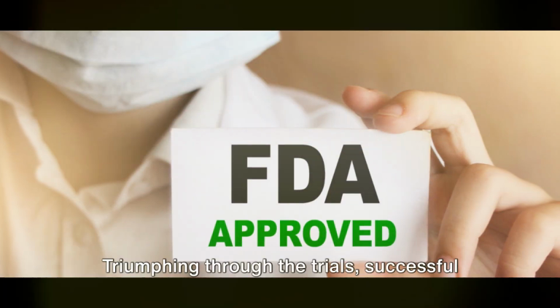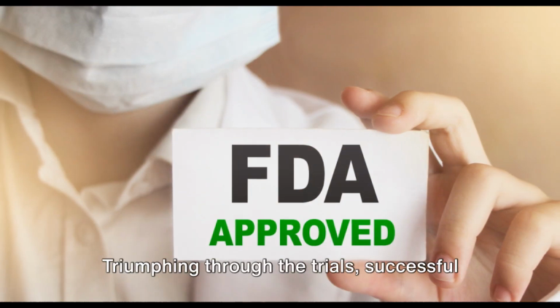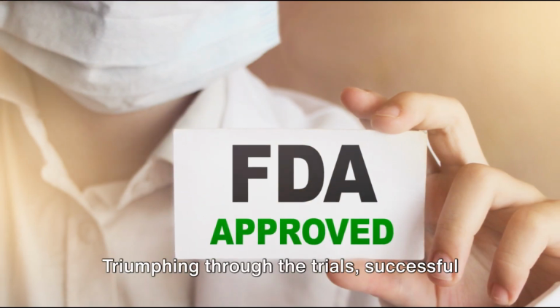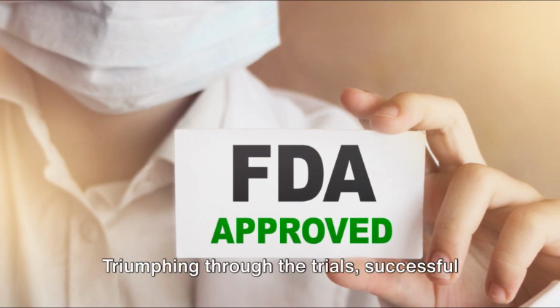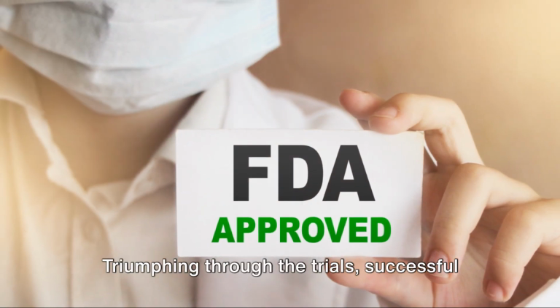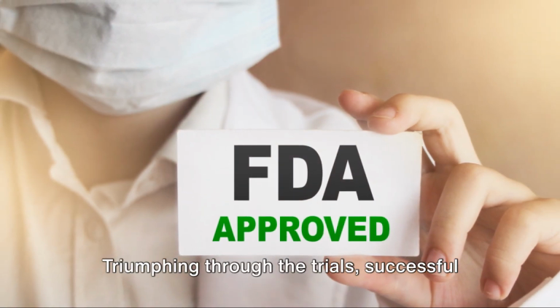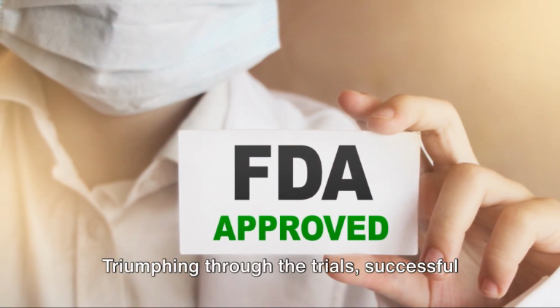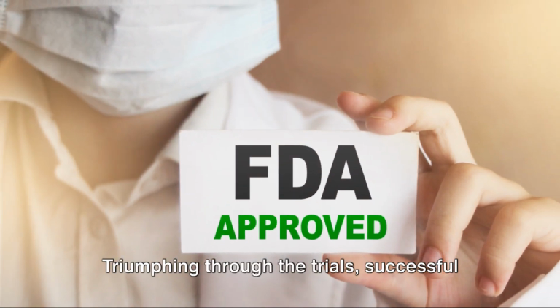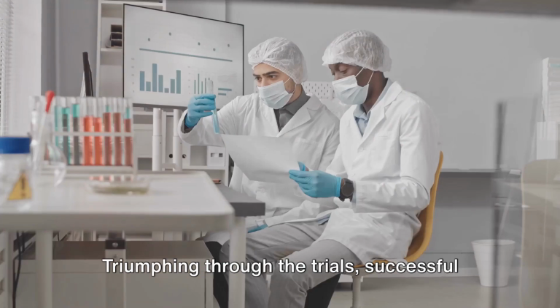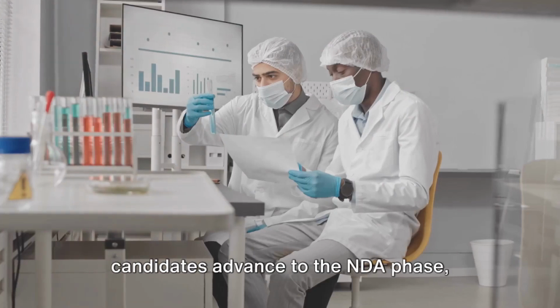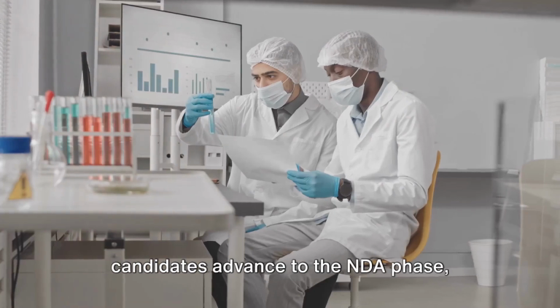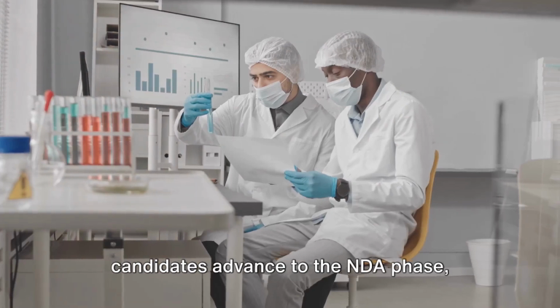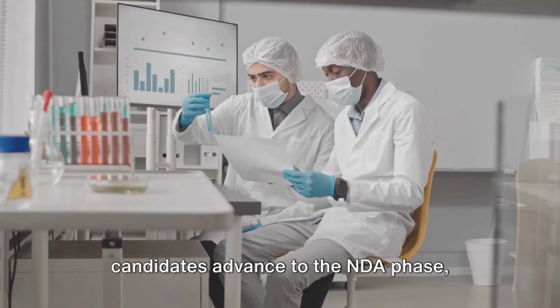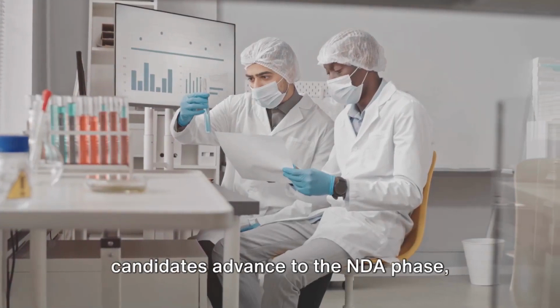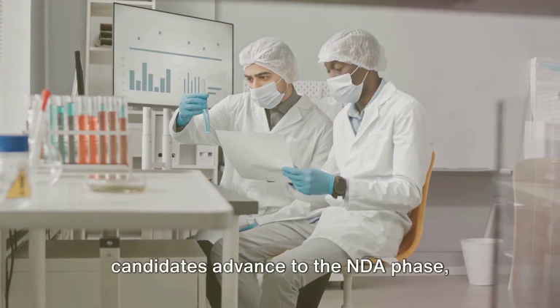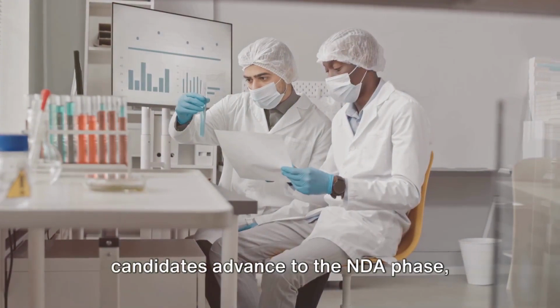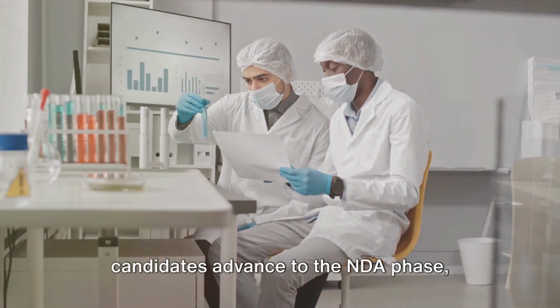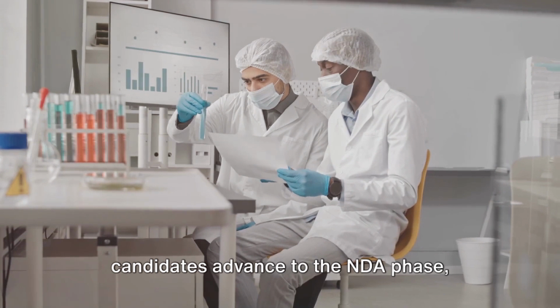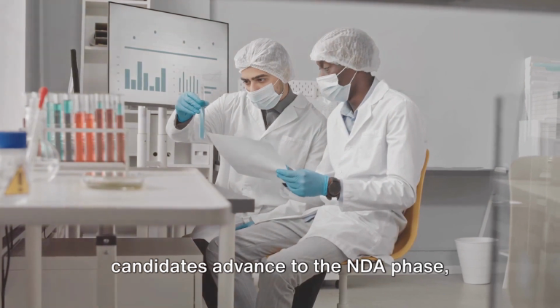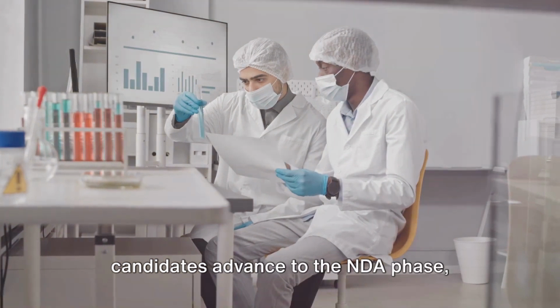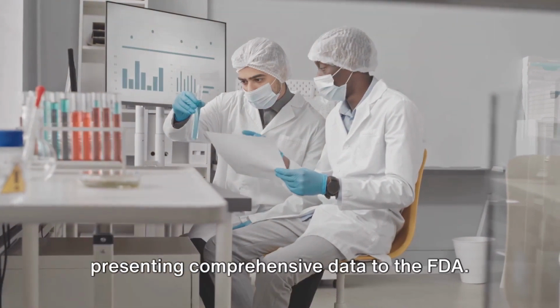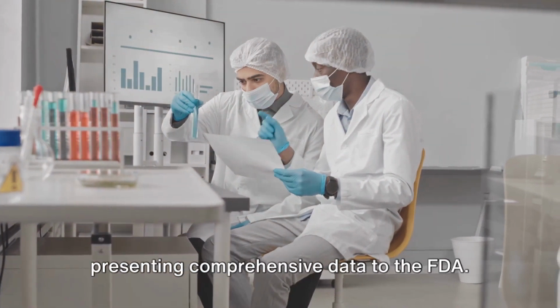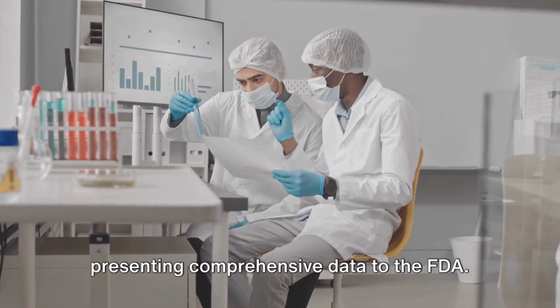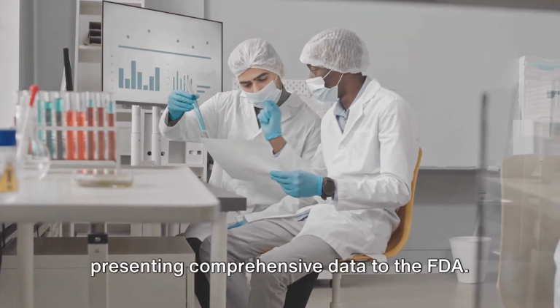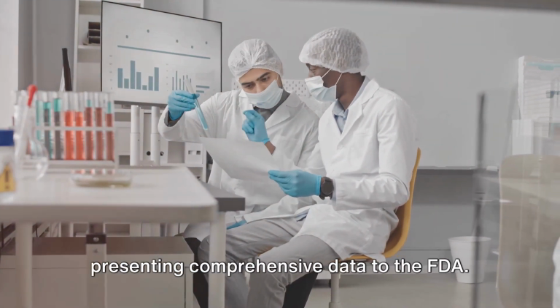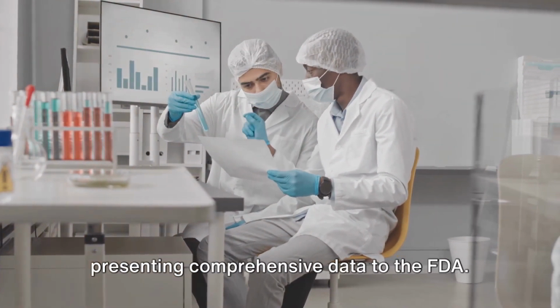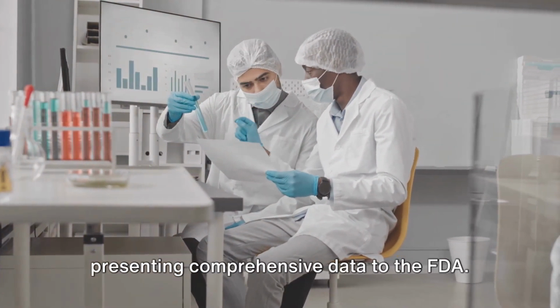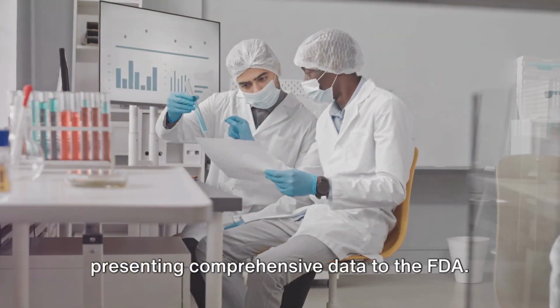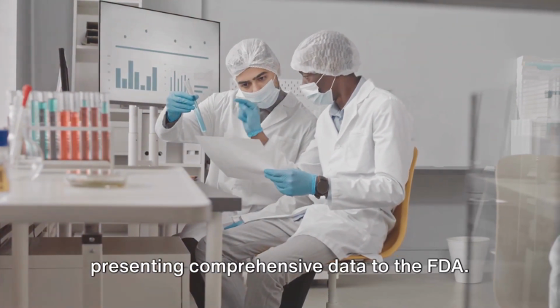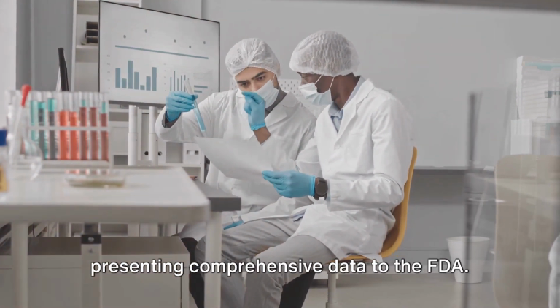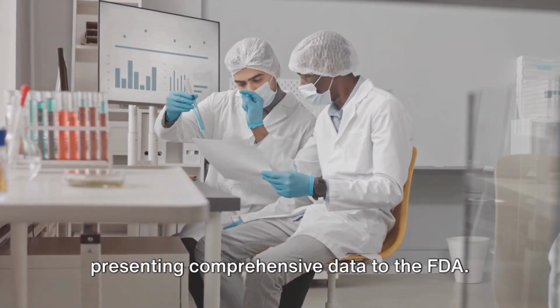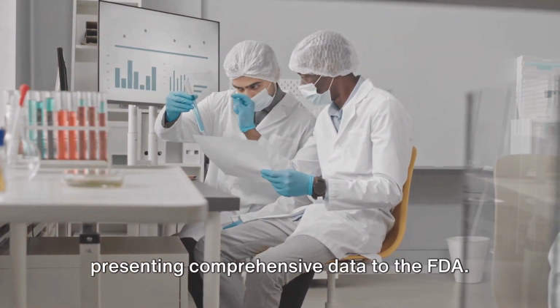Triumphing through the trials, successful candidates advance to the NDA phase, presenting comprehensive data to the FDA.